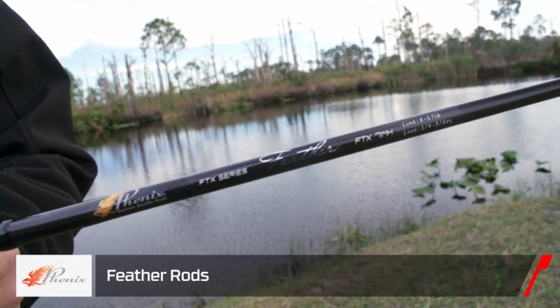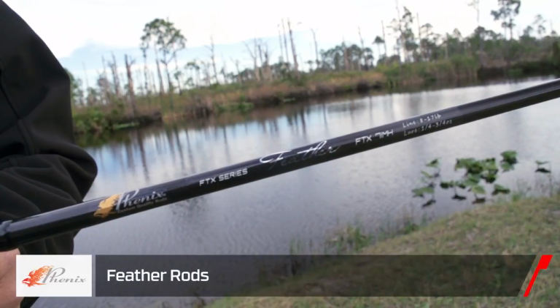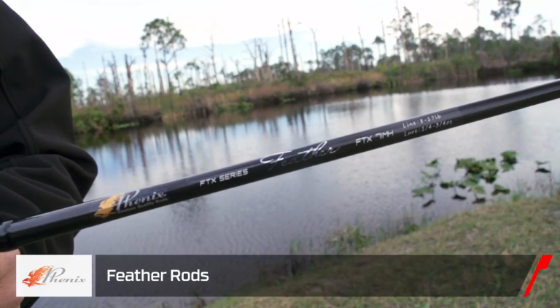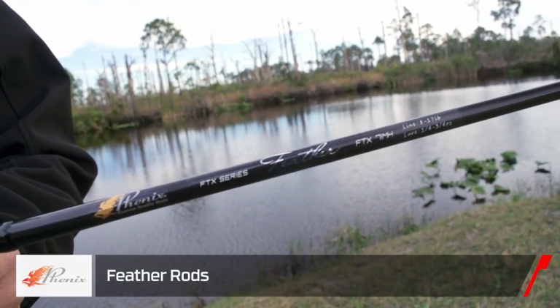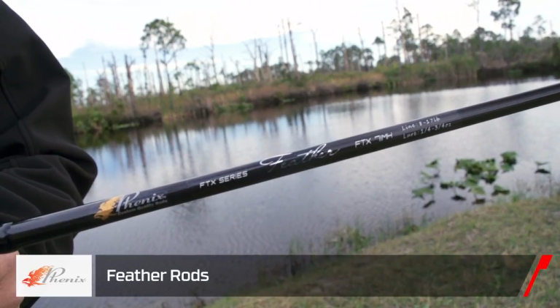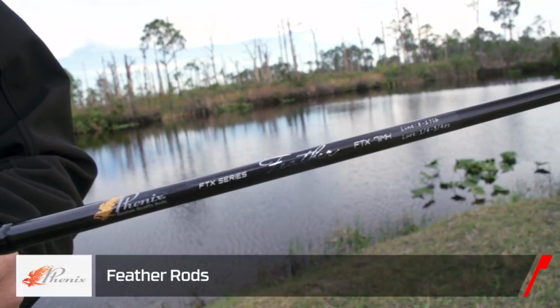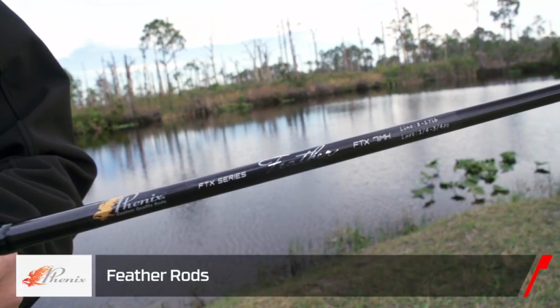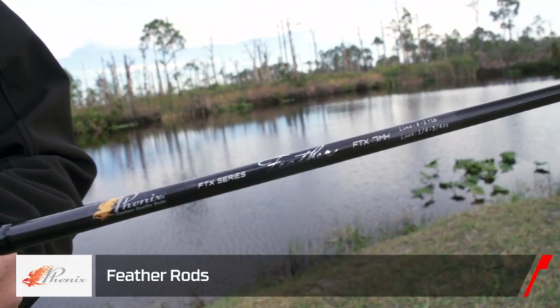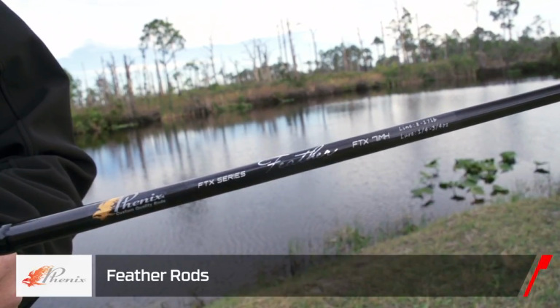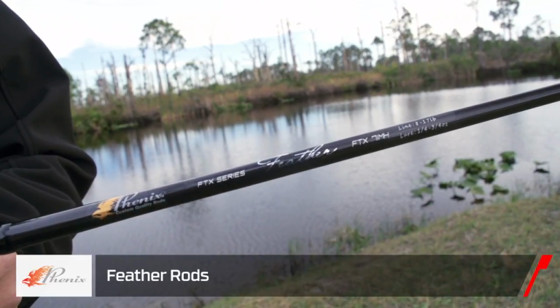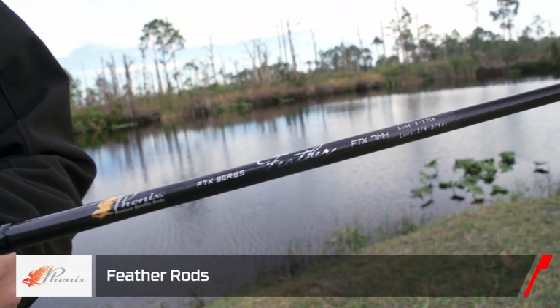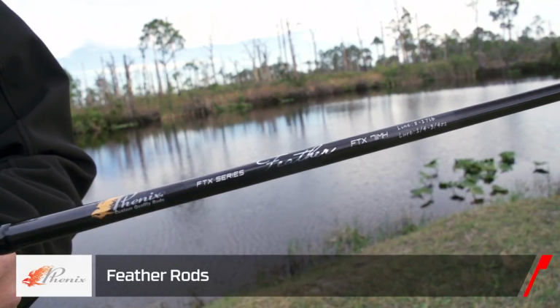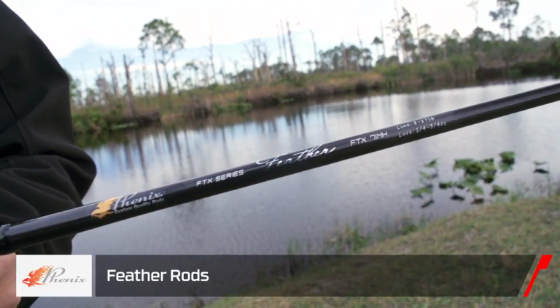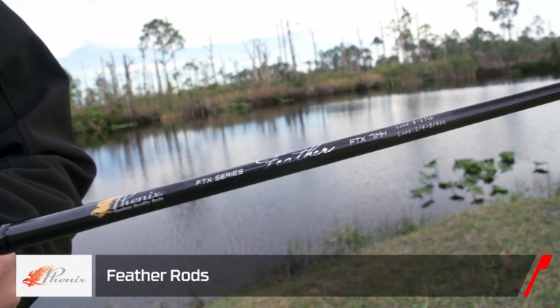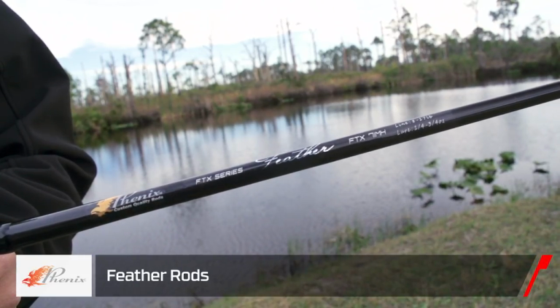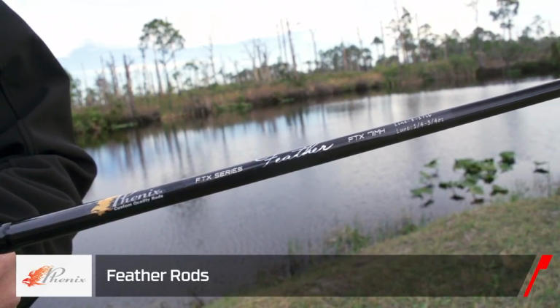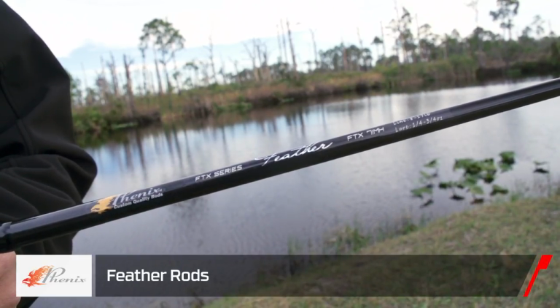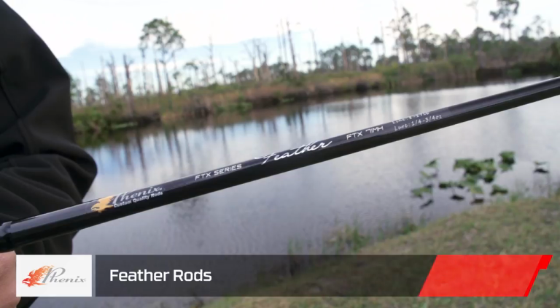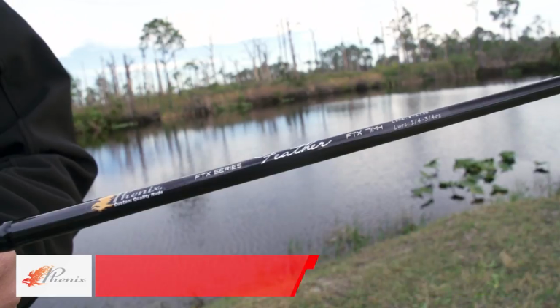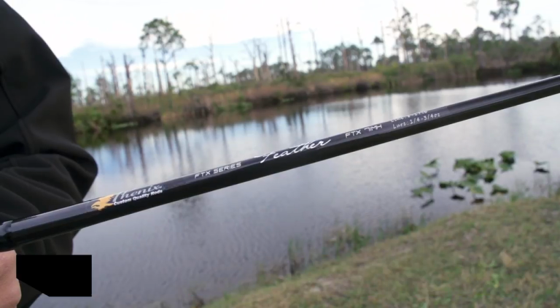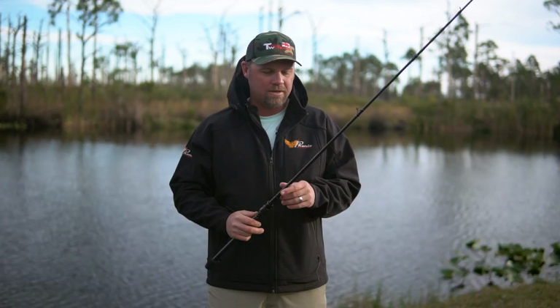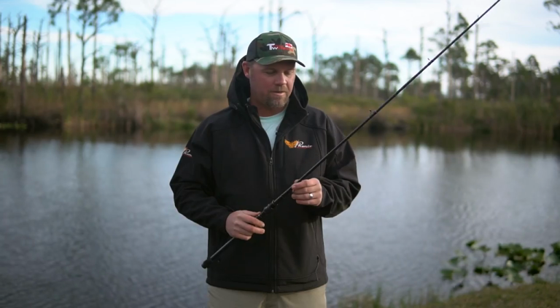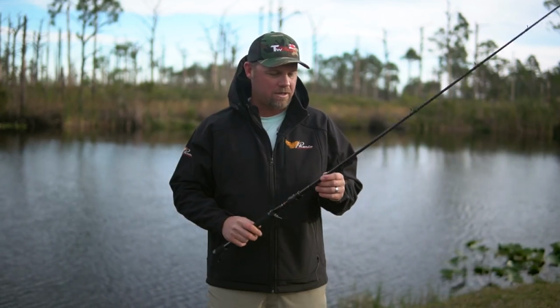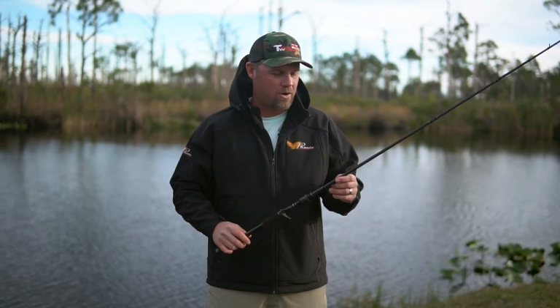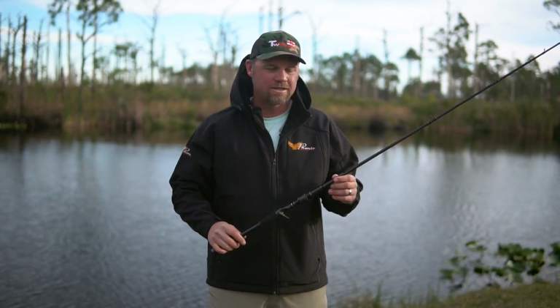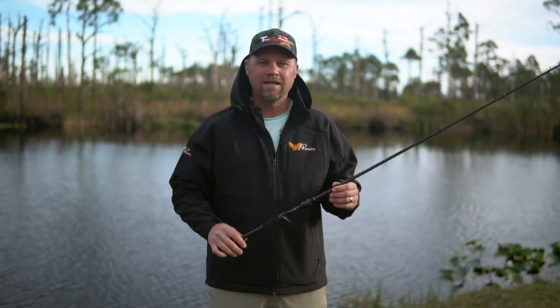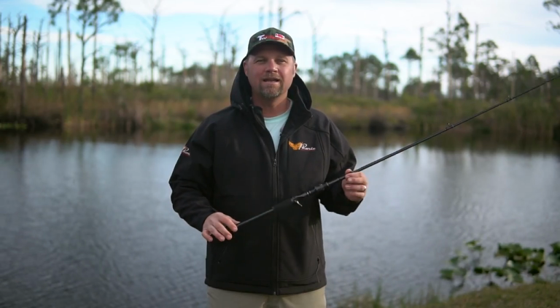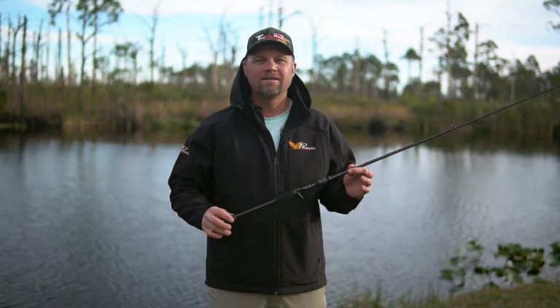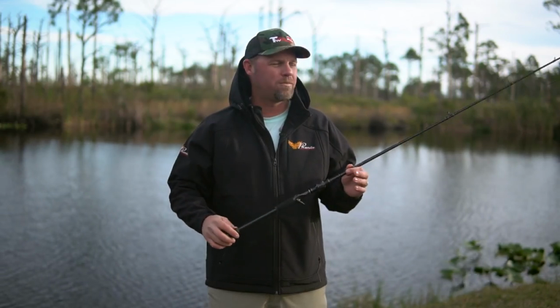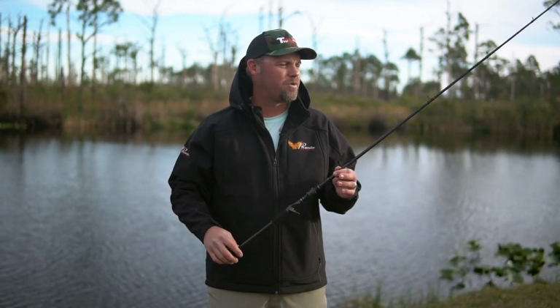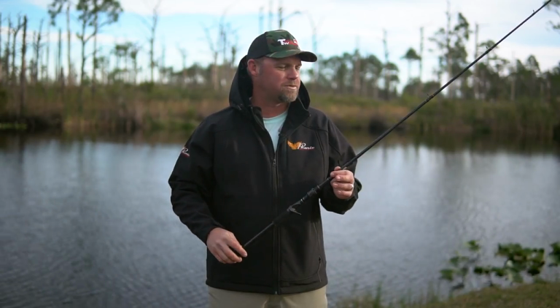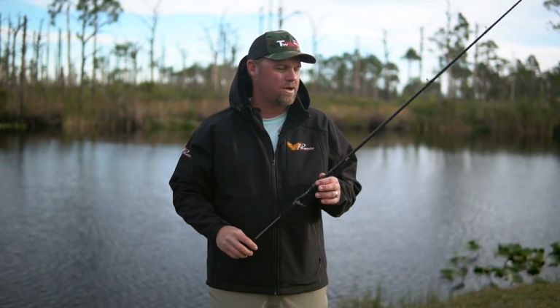Really one of the lightest rods I've ever picked up. It's amazingly light. Top-end components, and not a top-end price point.